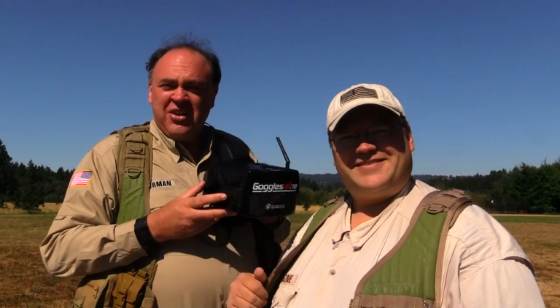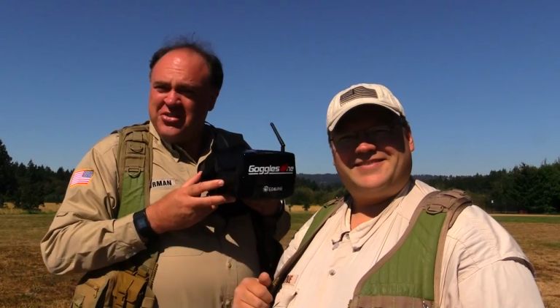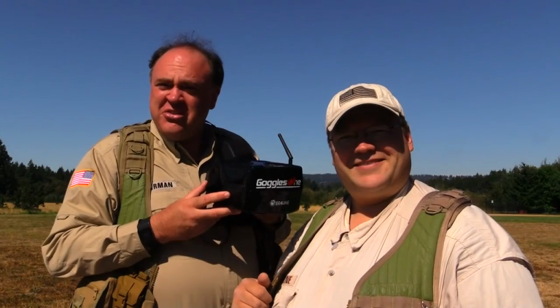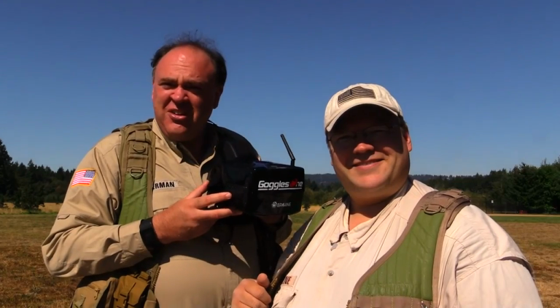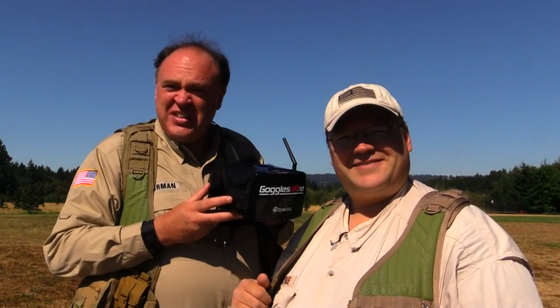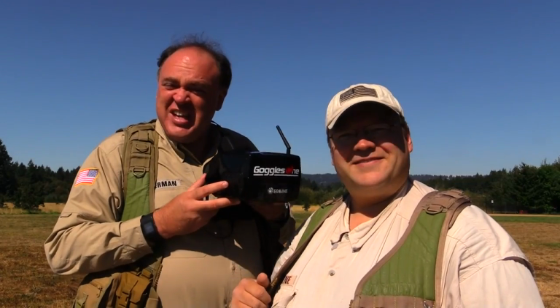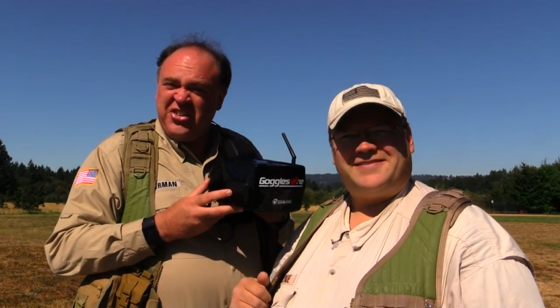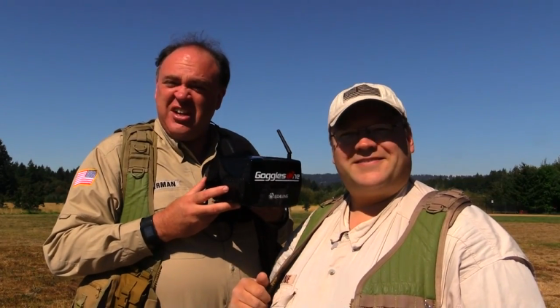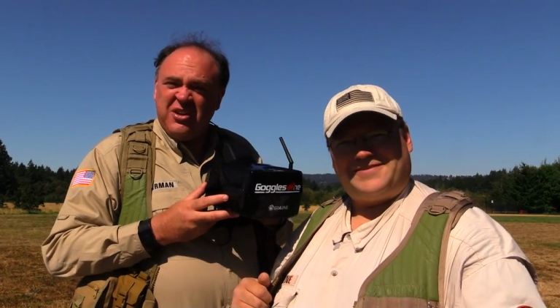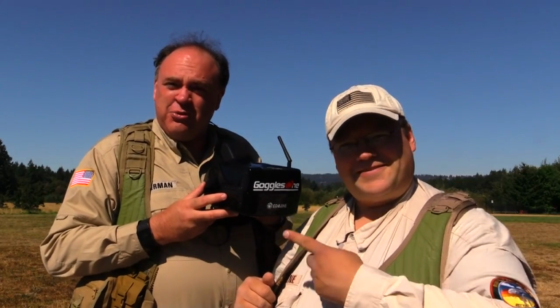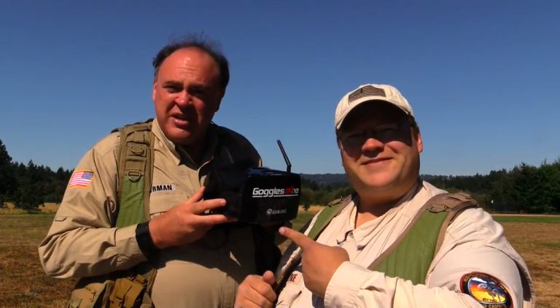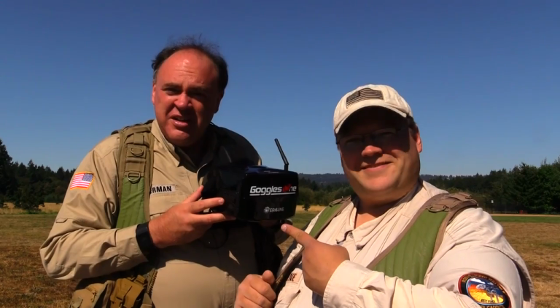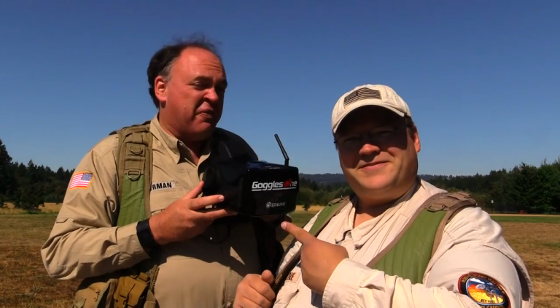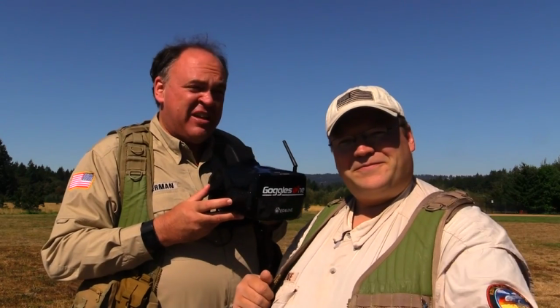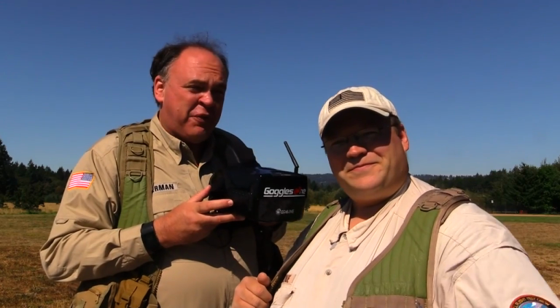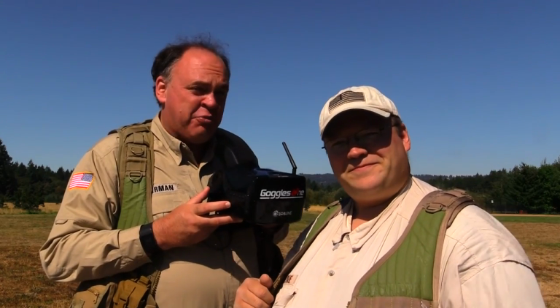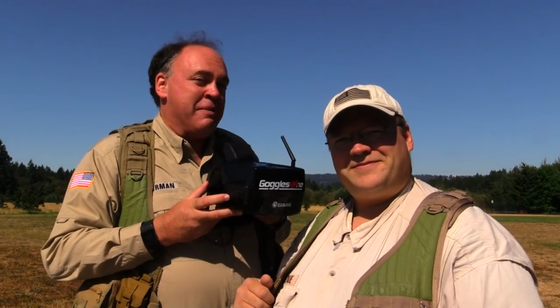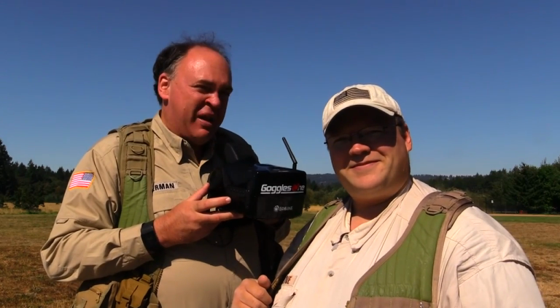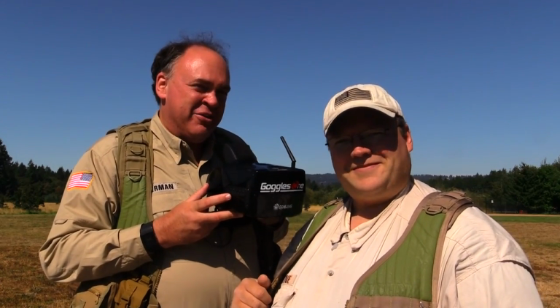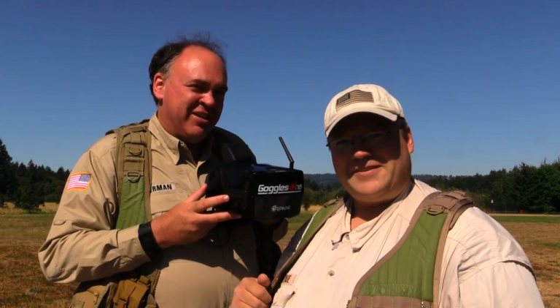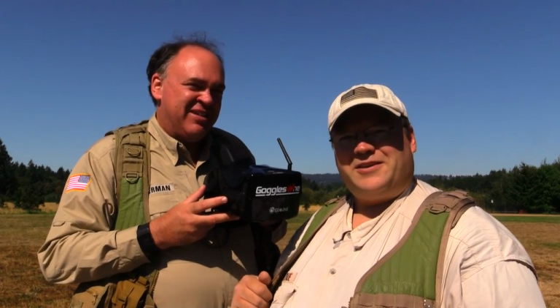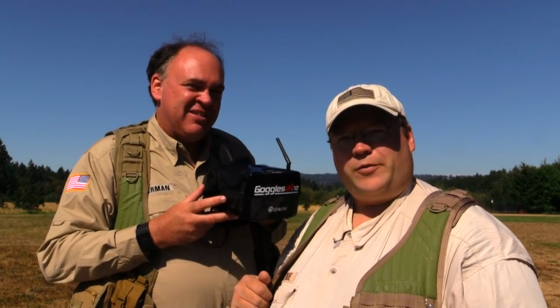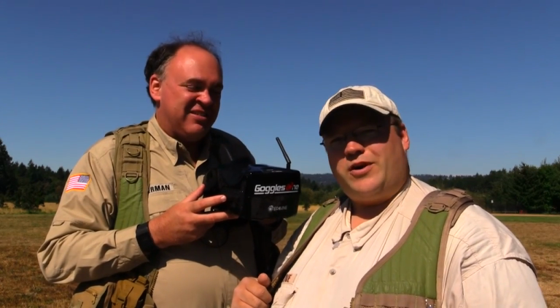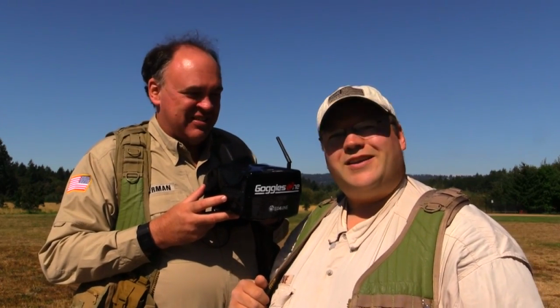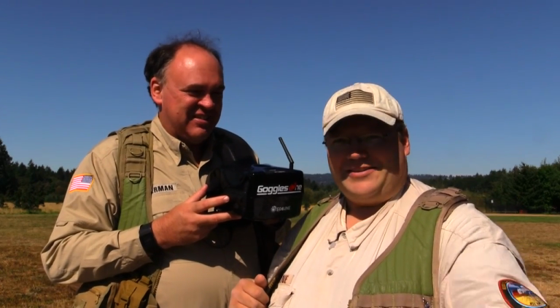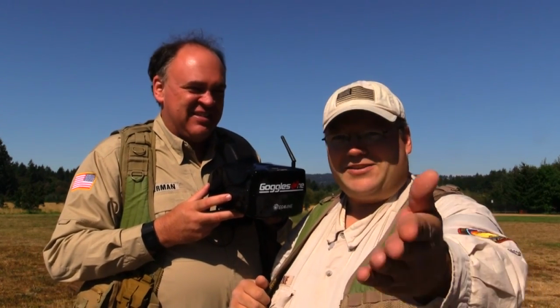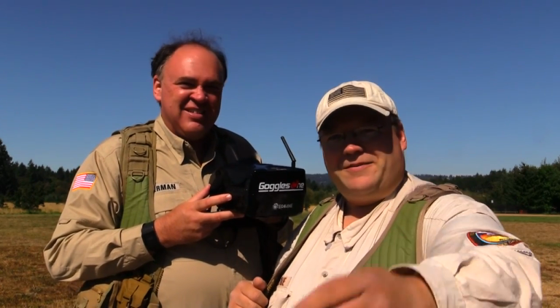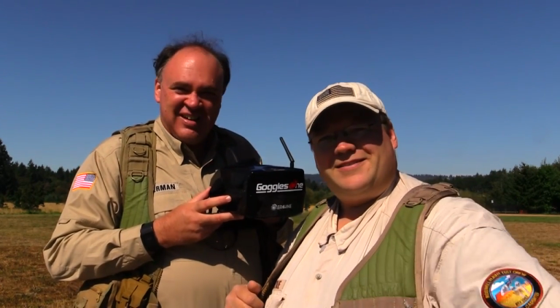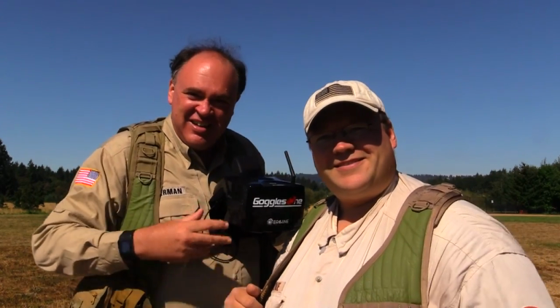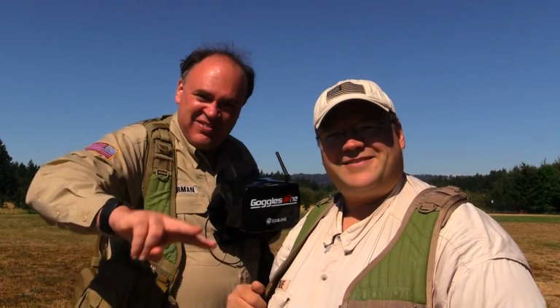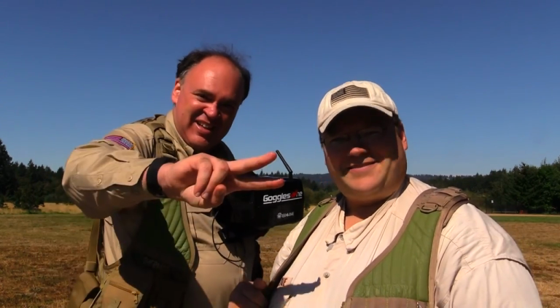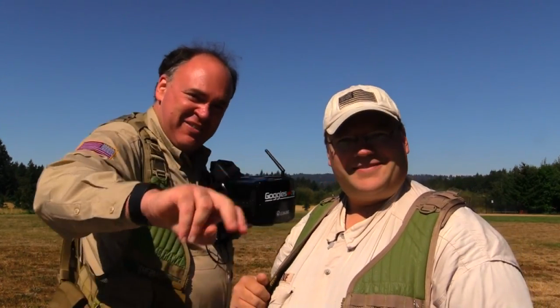So that was our look at the Eashin Goggles 1 provided for us by Banggood. Hope you enjoyed it — see you next time. Fly safe.